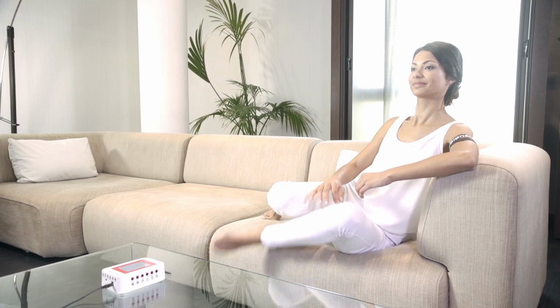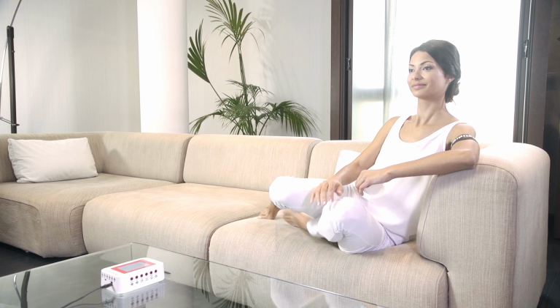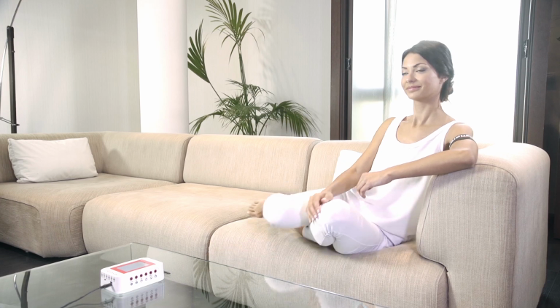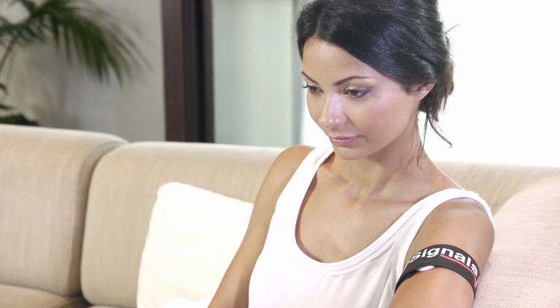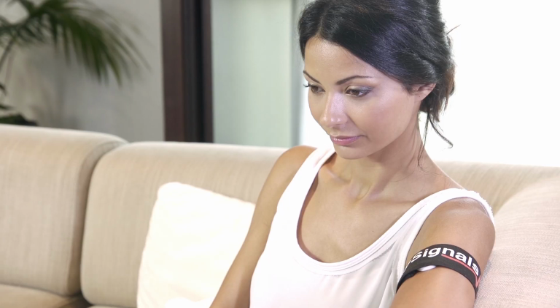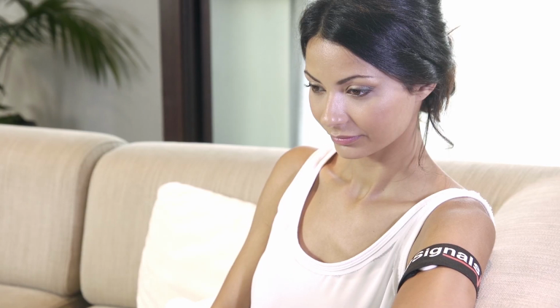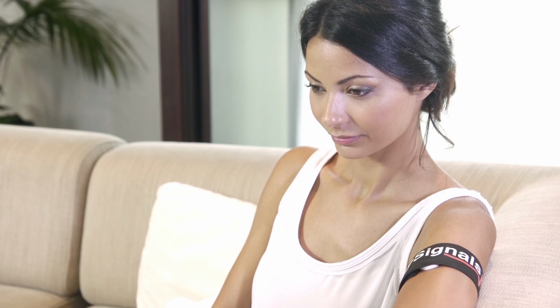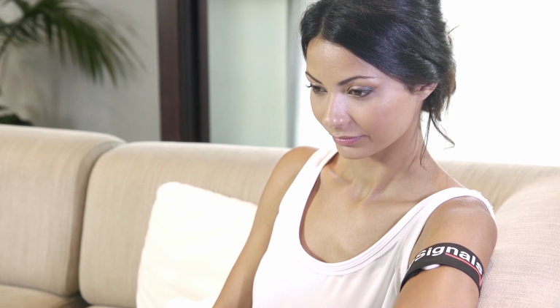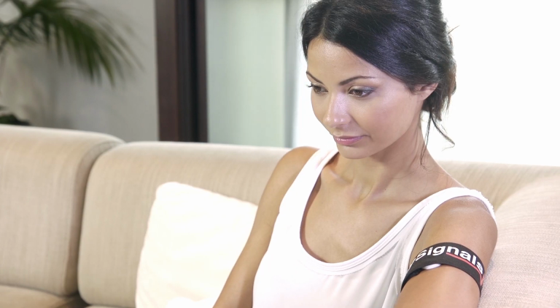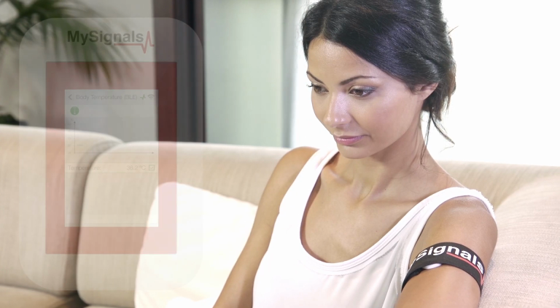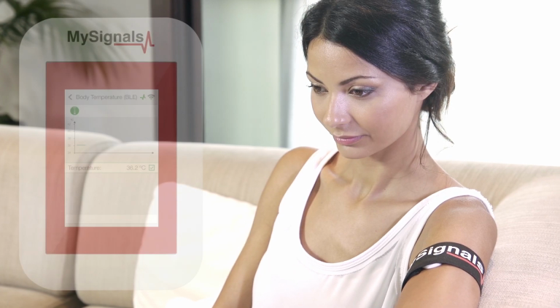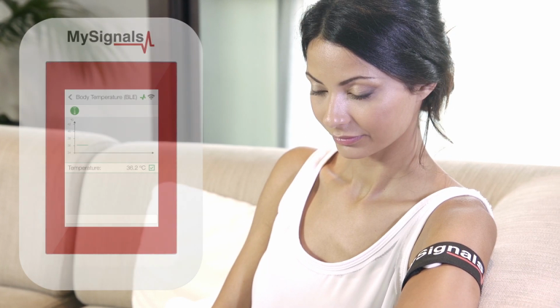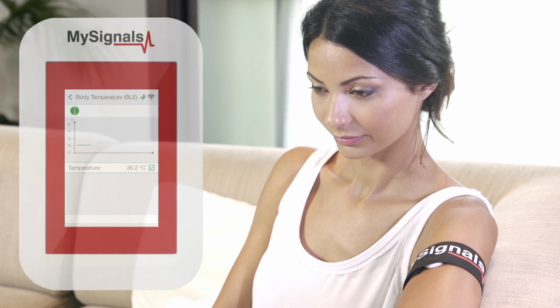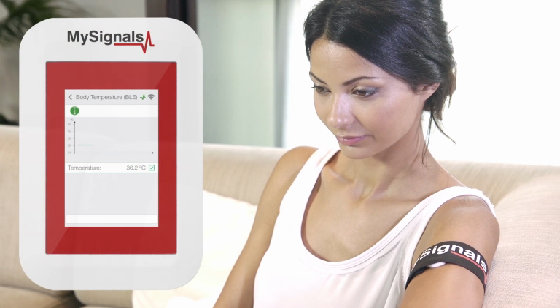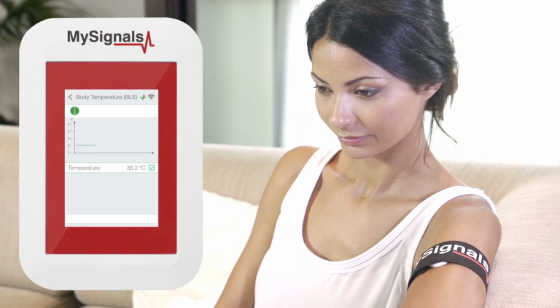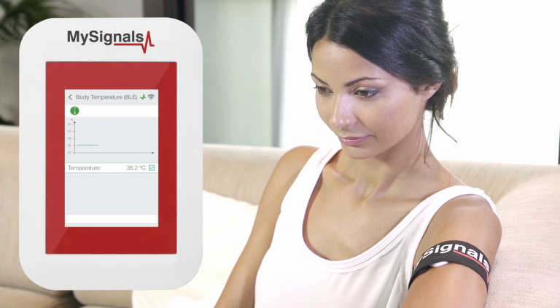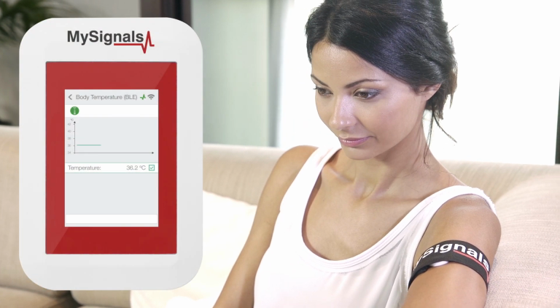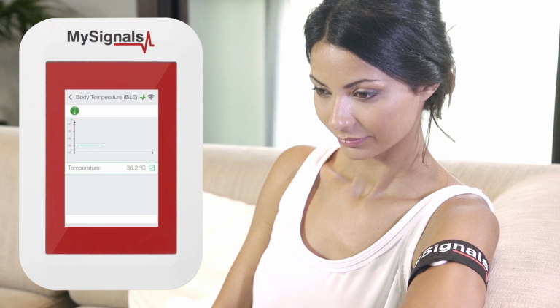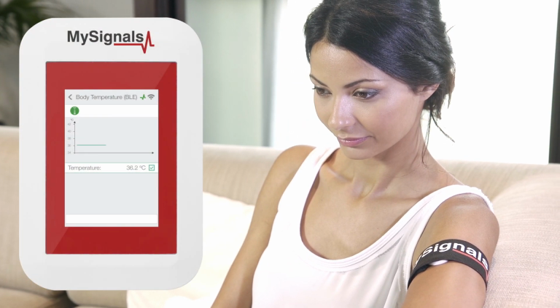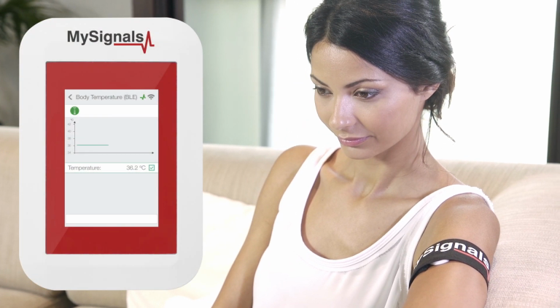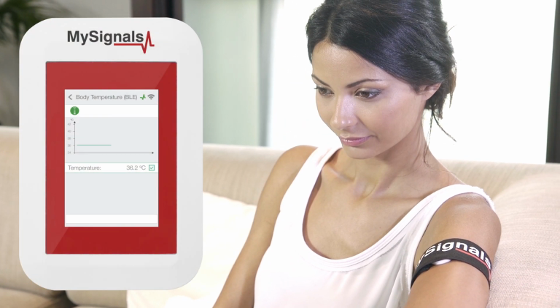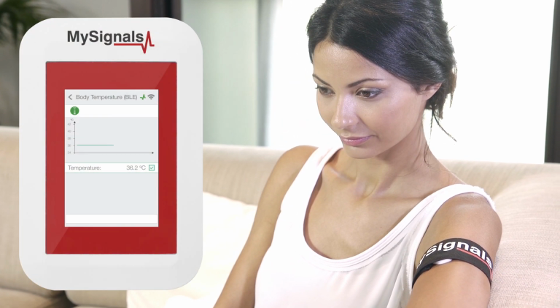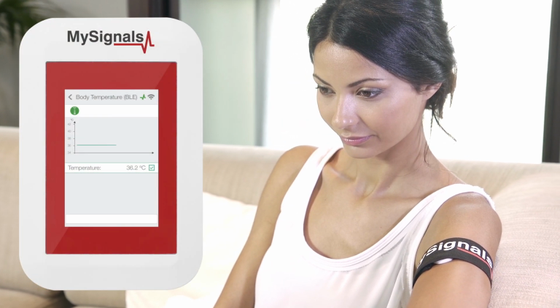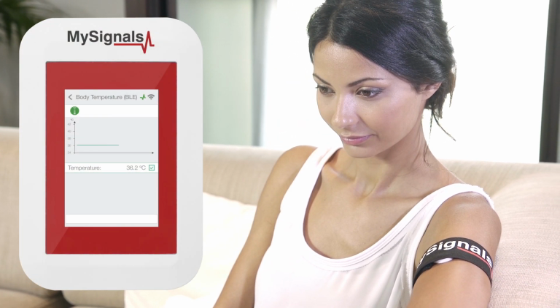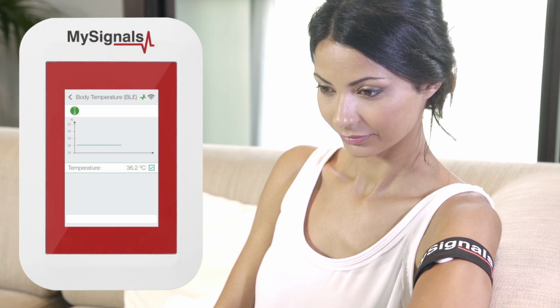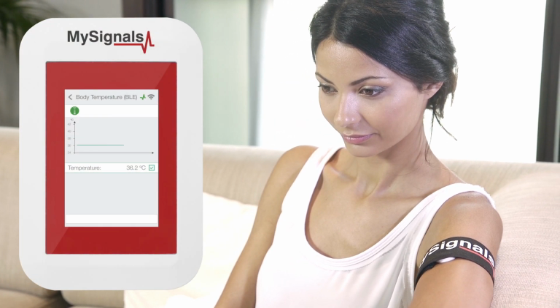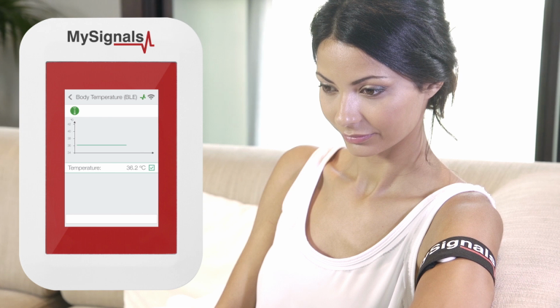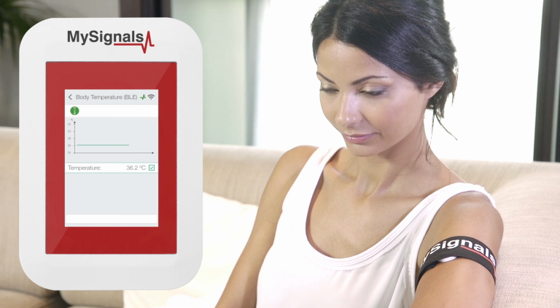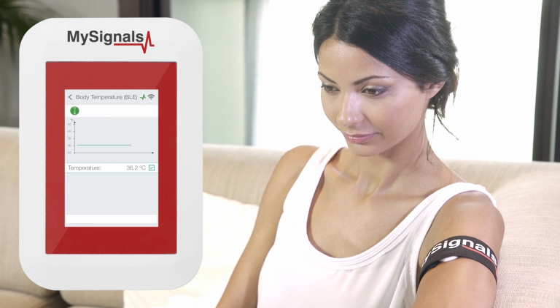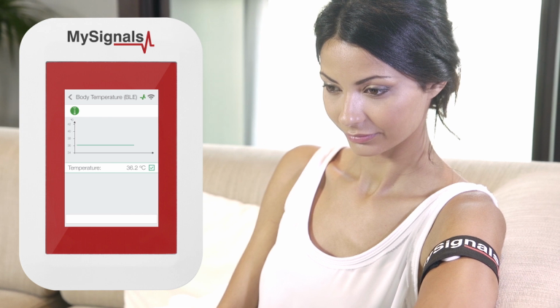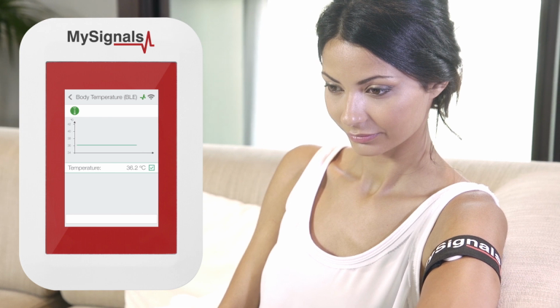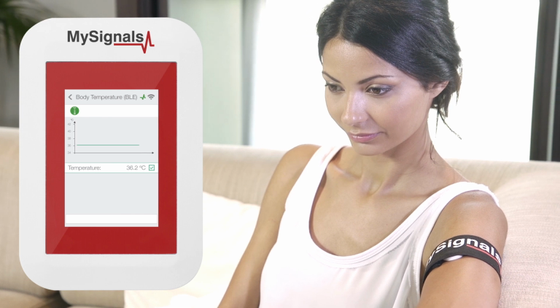Now you can visualize the temperature values in real-time on the MySignals screen using the standalone mode.